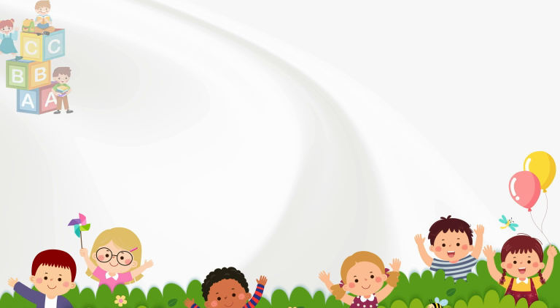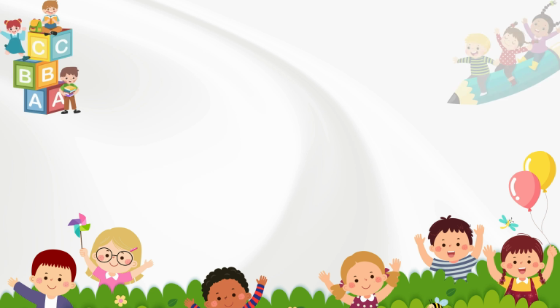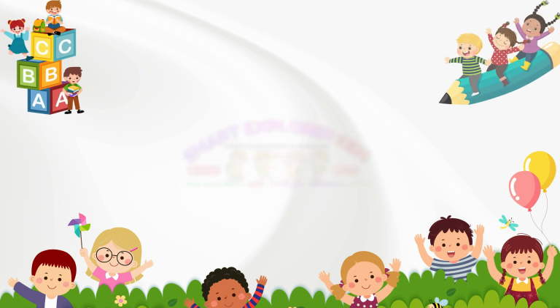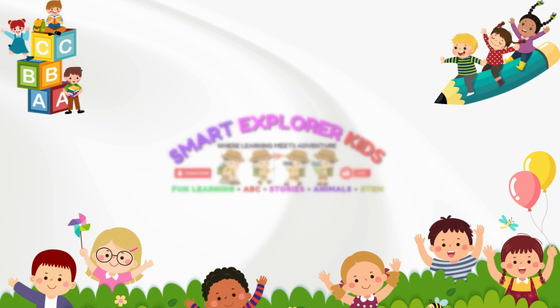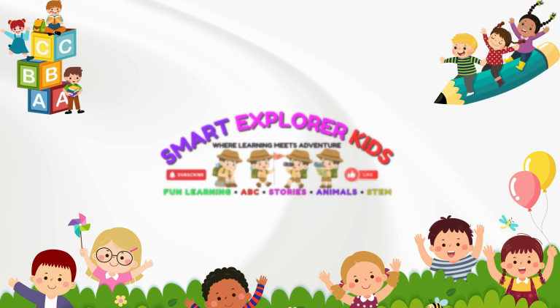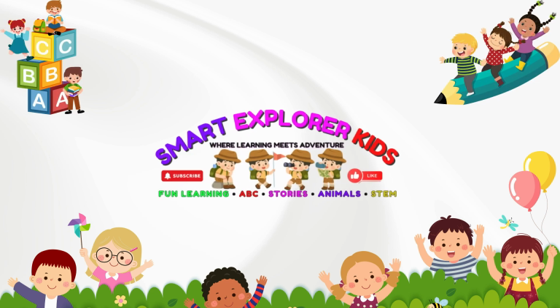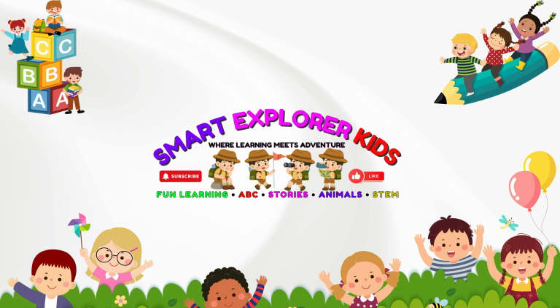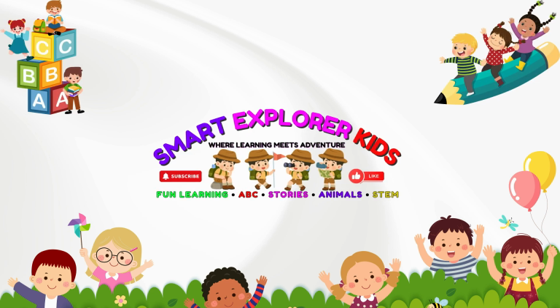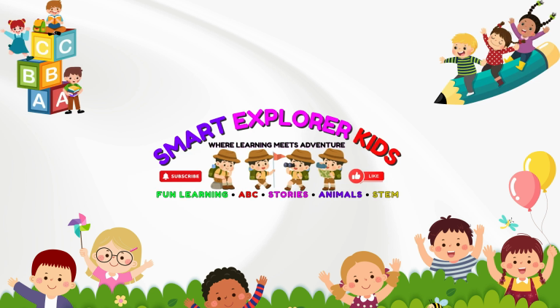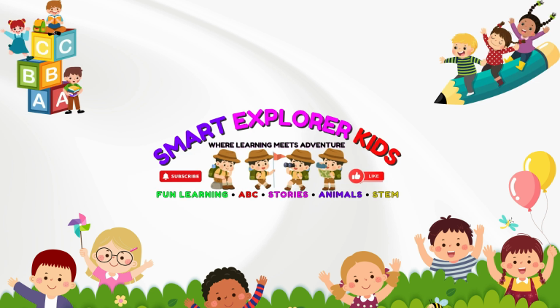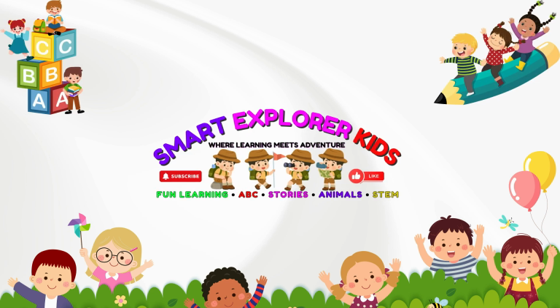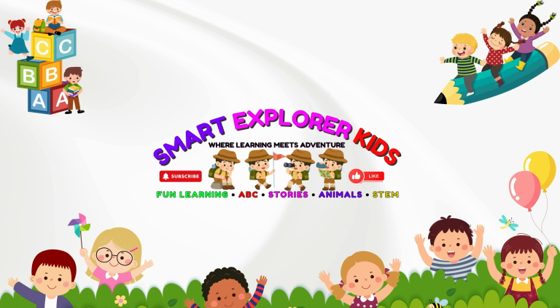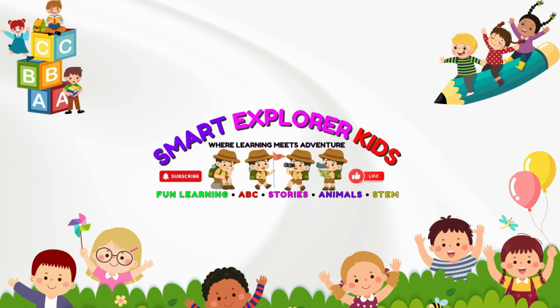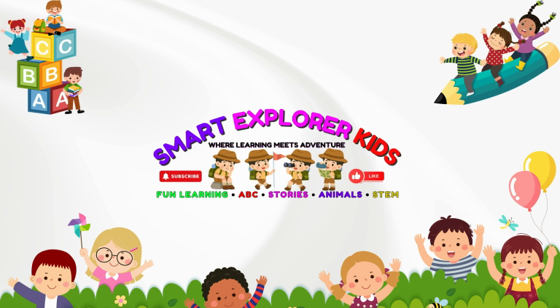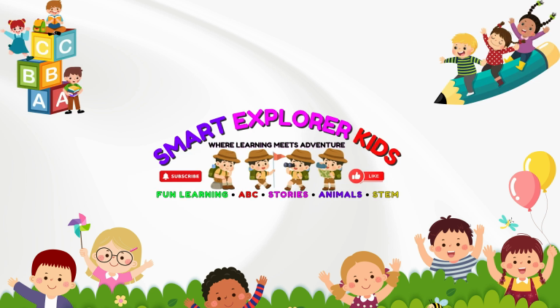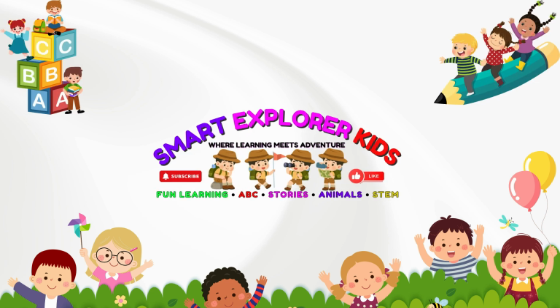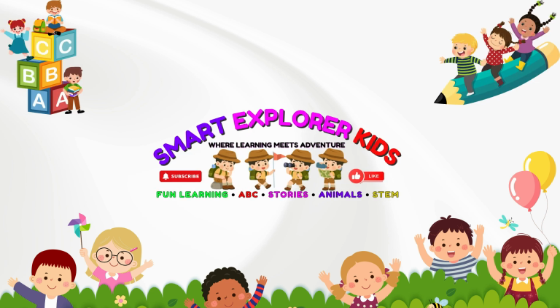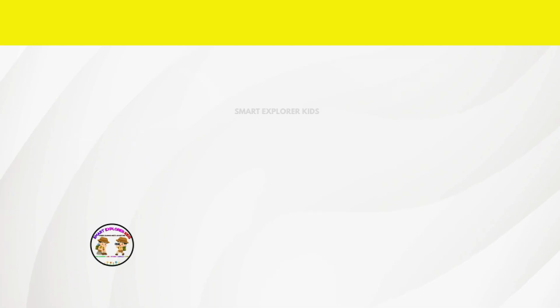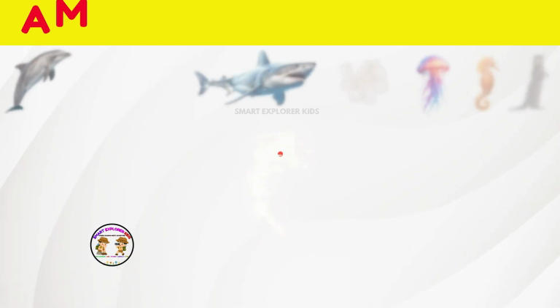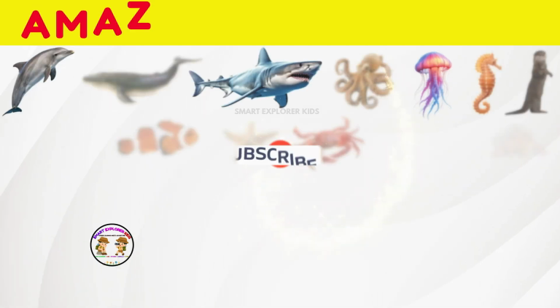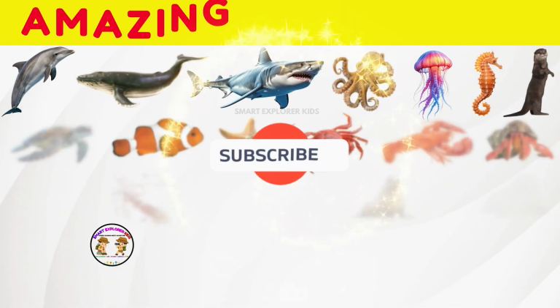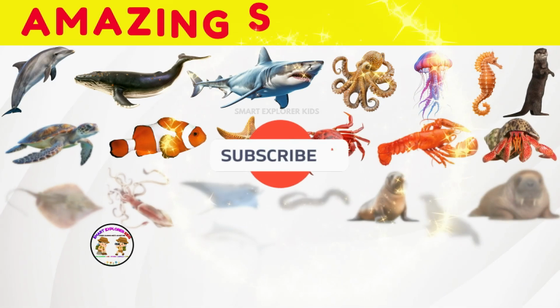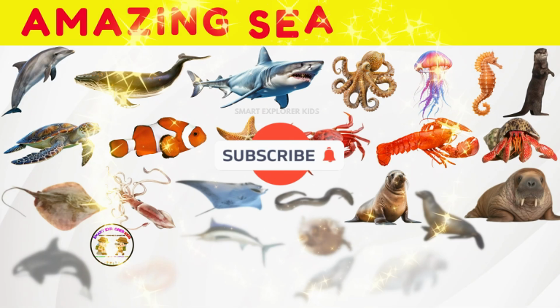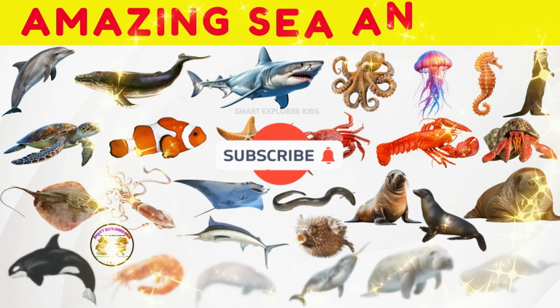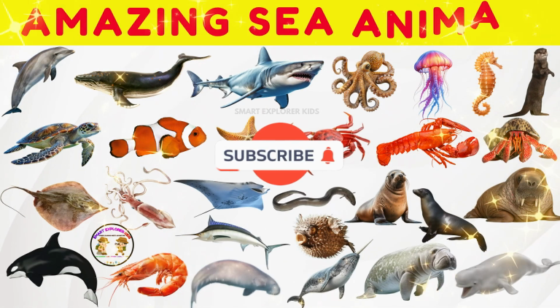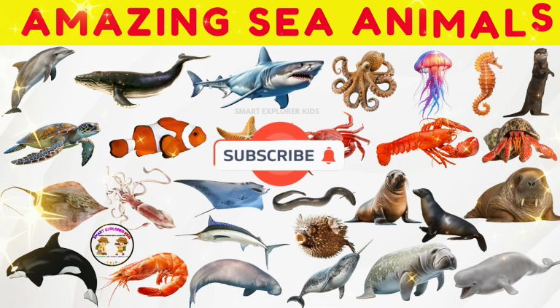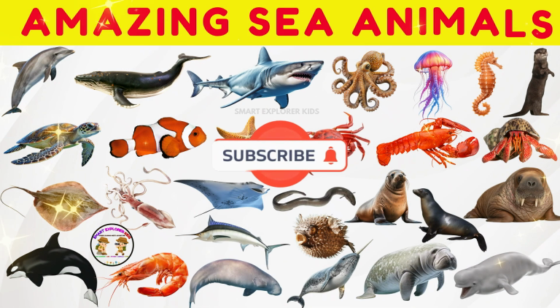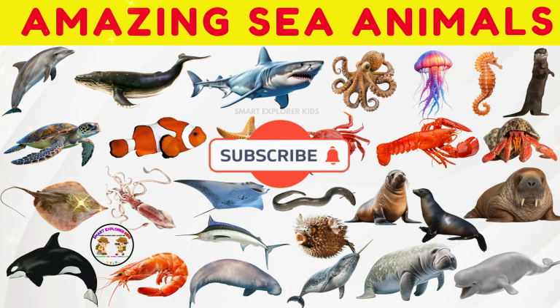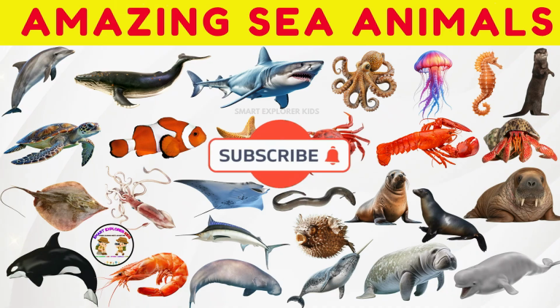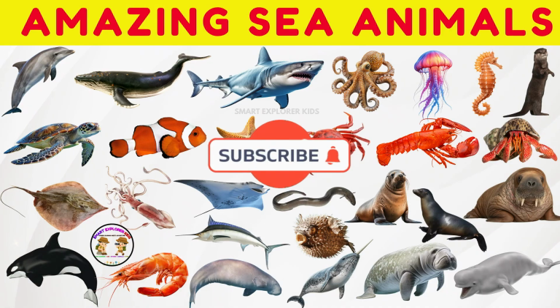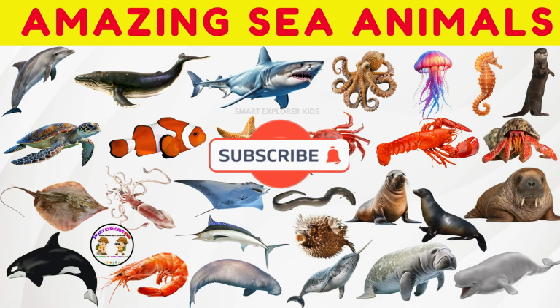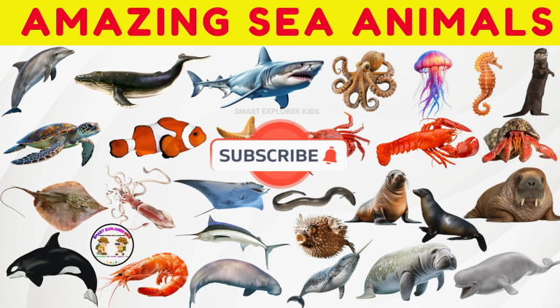Welcome to Smart Explorer Kits. Let's dive into the world of sea animals.